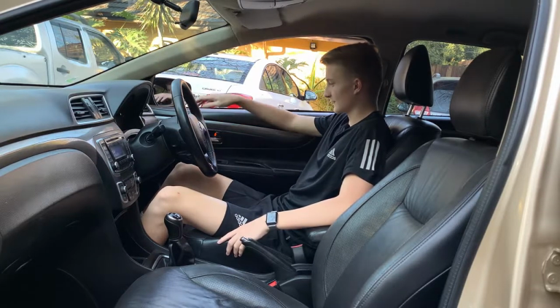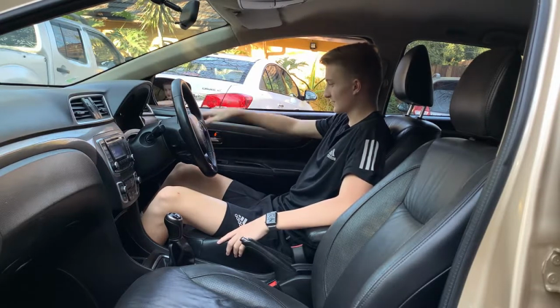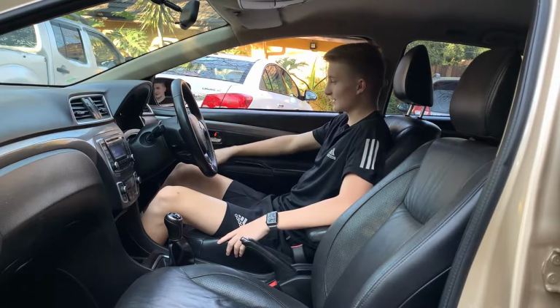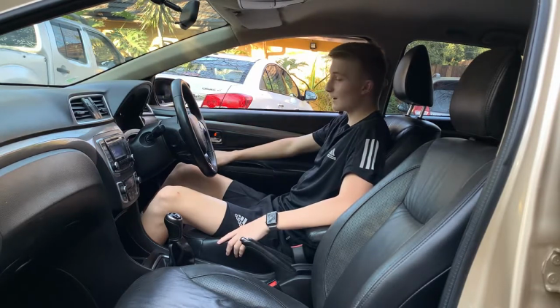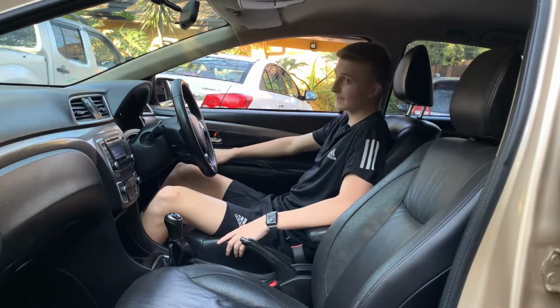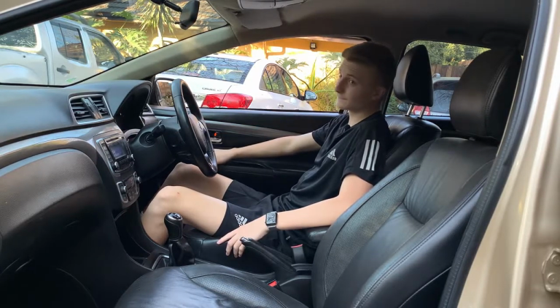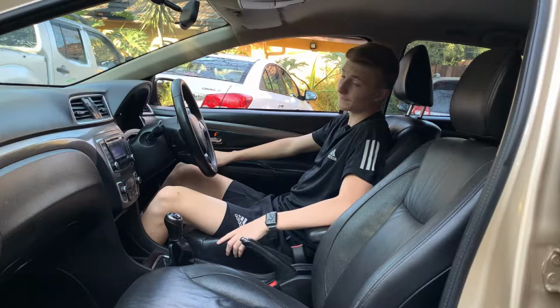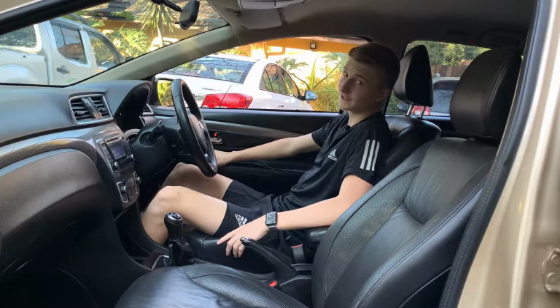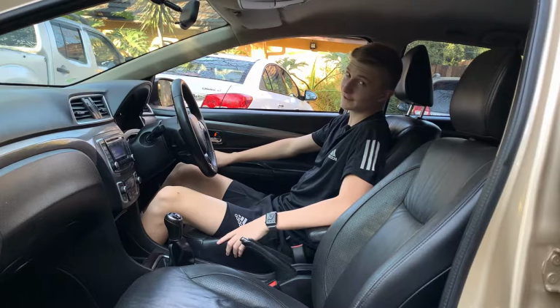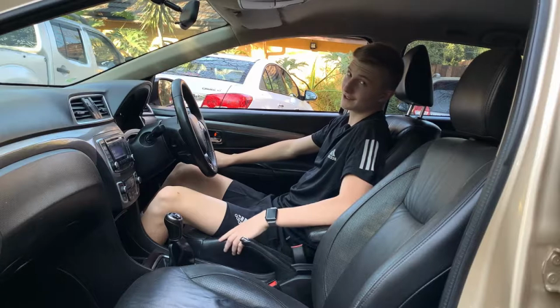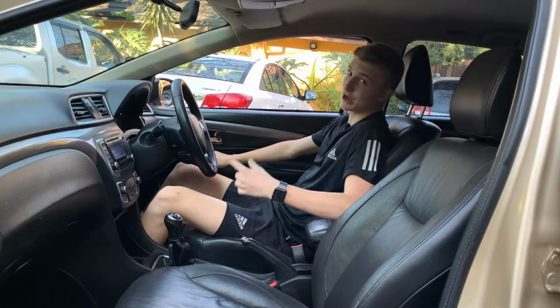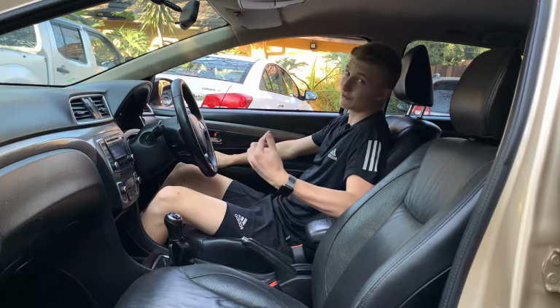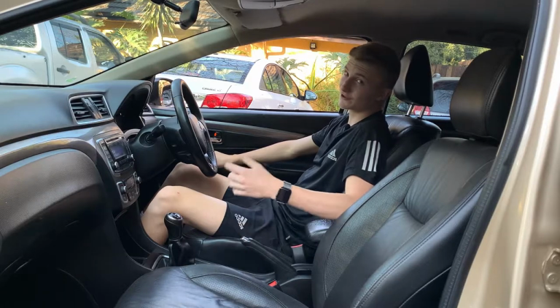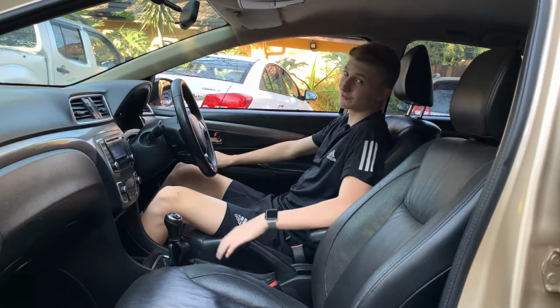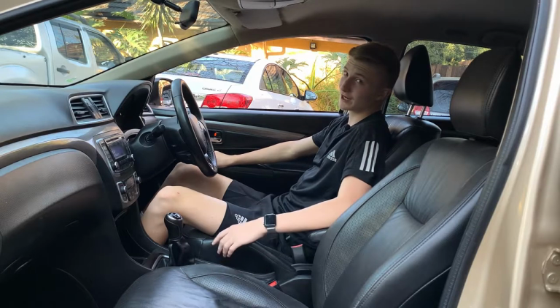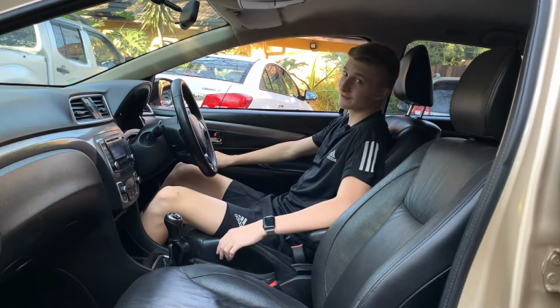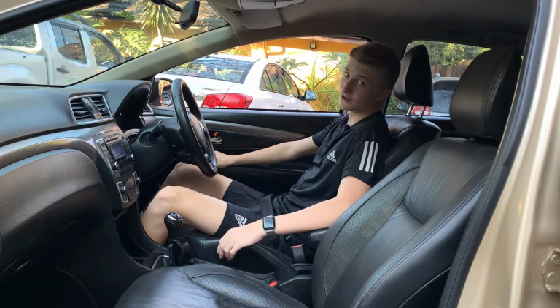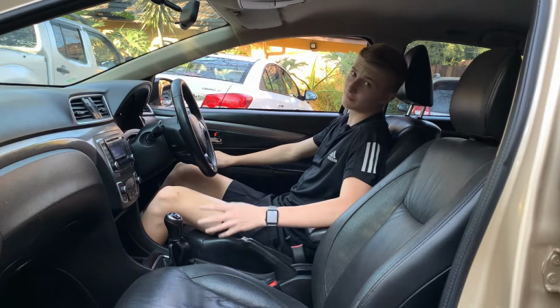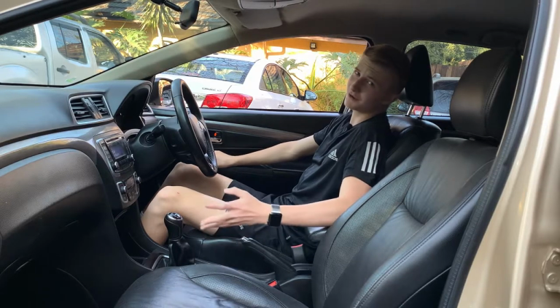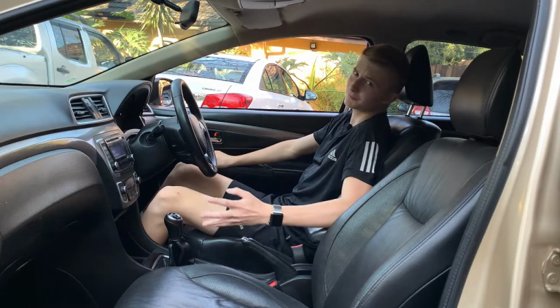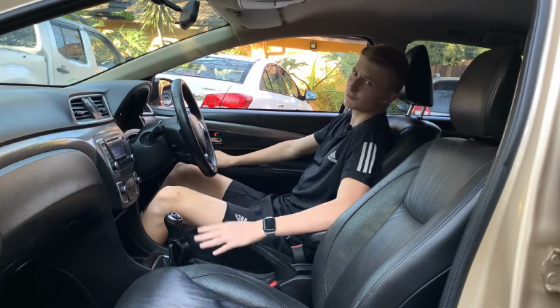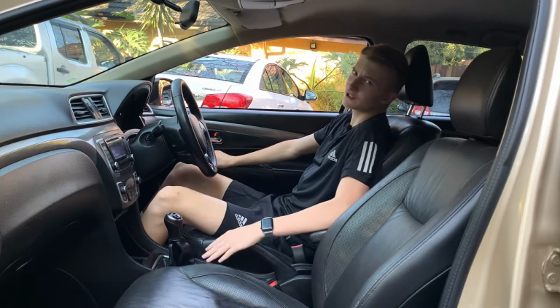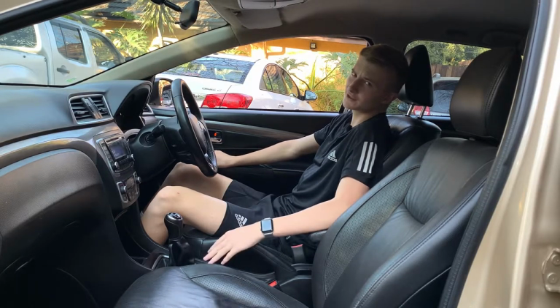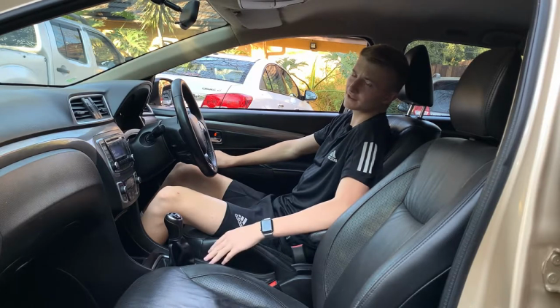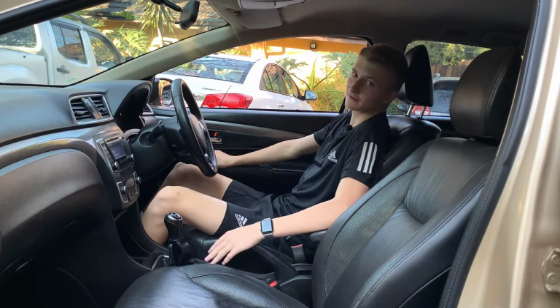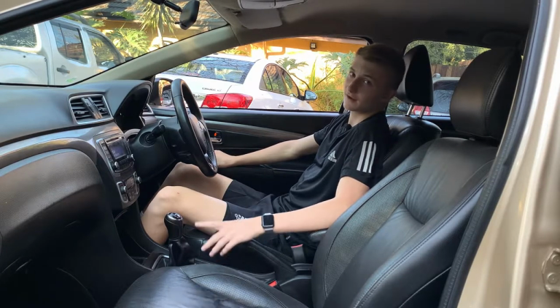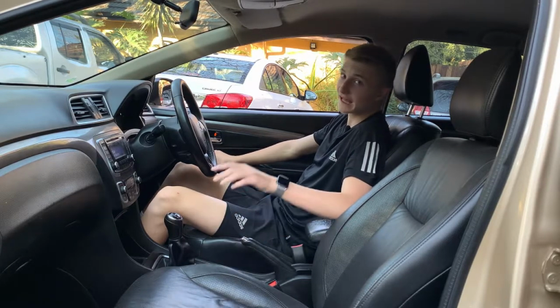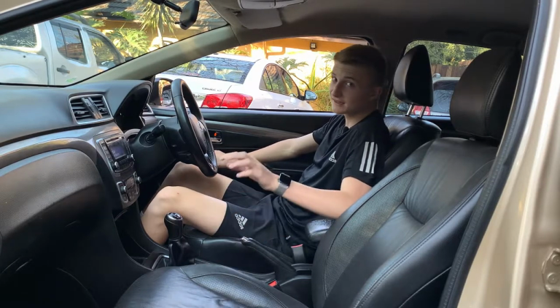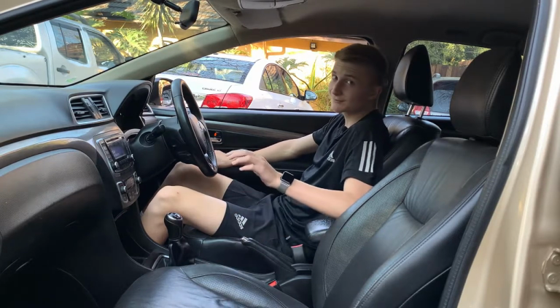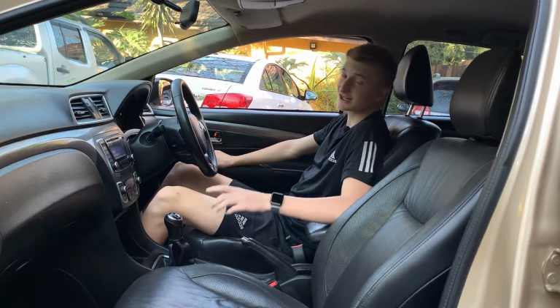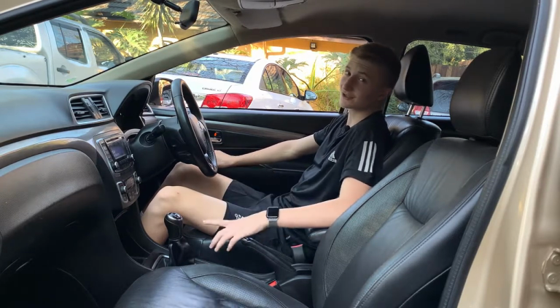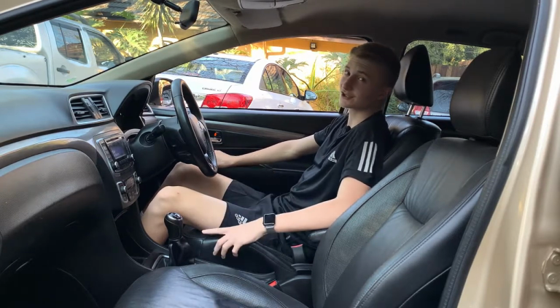So now we can finally move on to the back of this car — it might be more interesting at this price range.